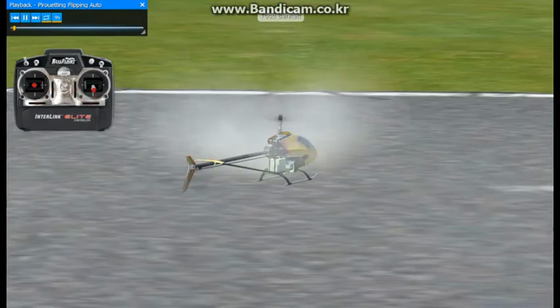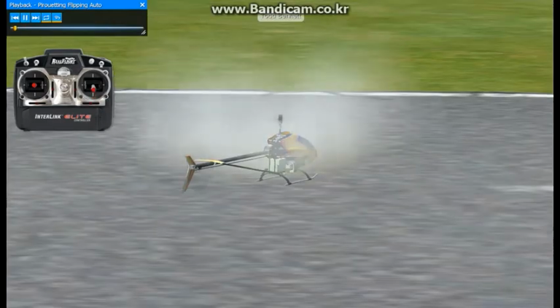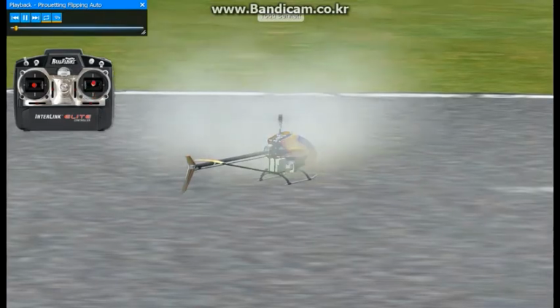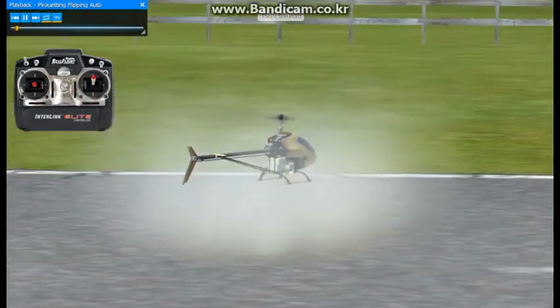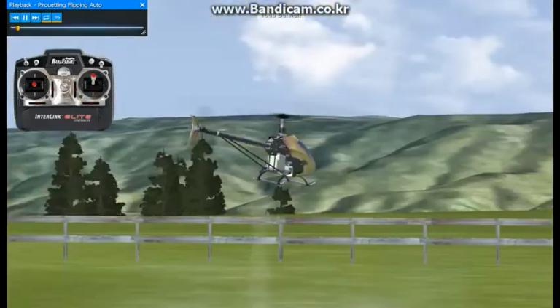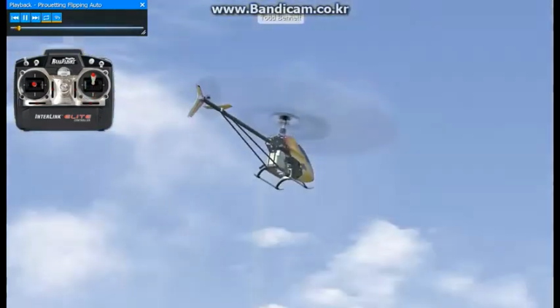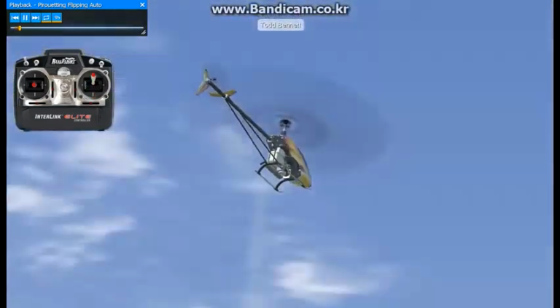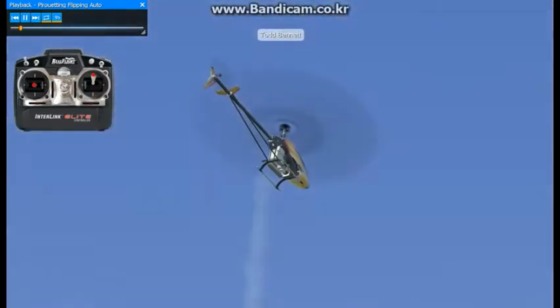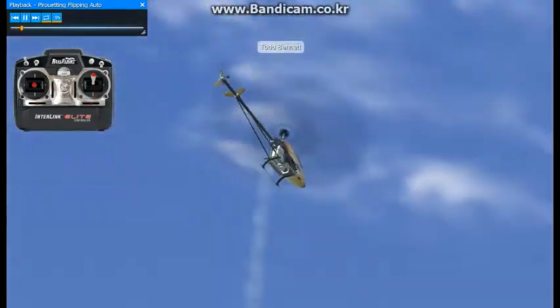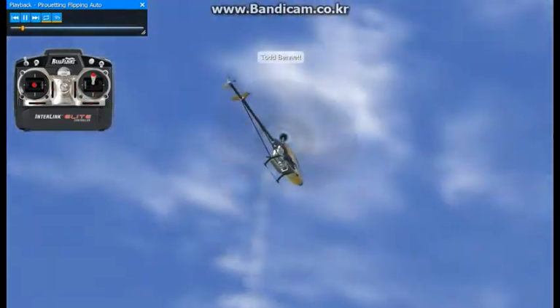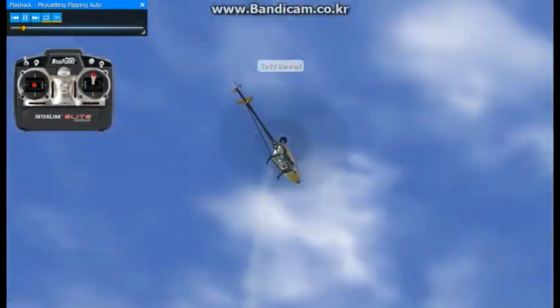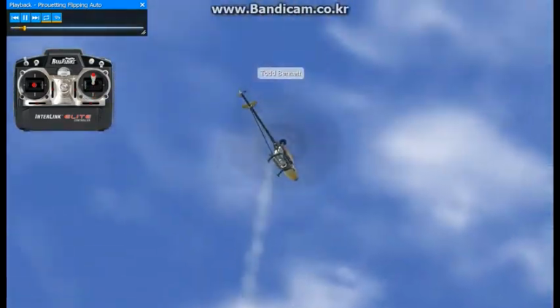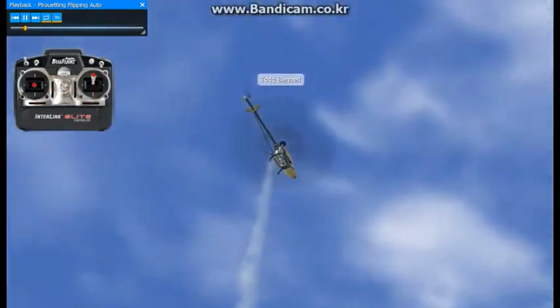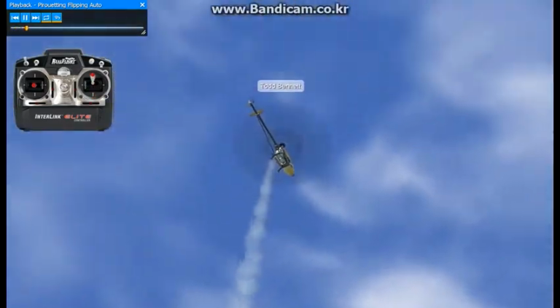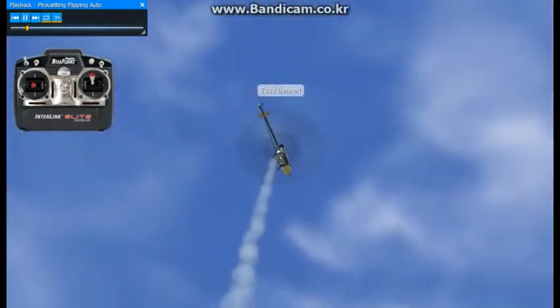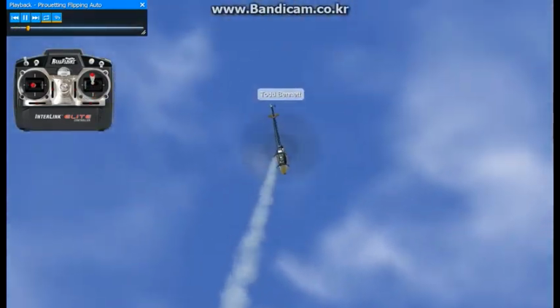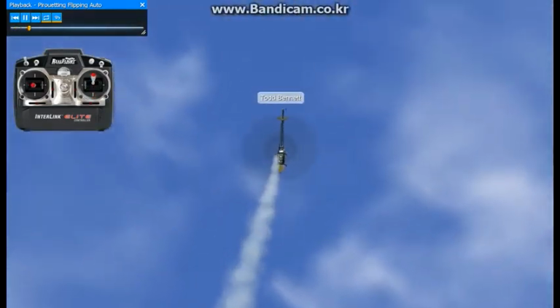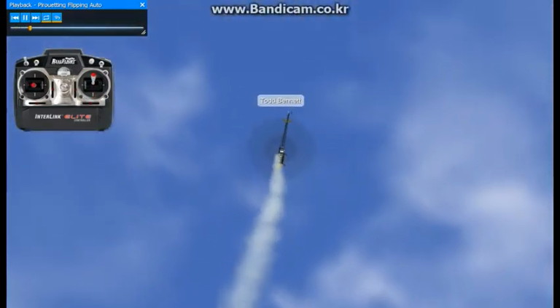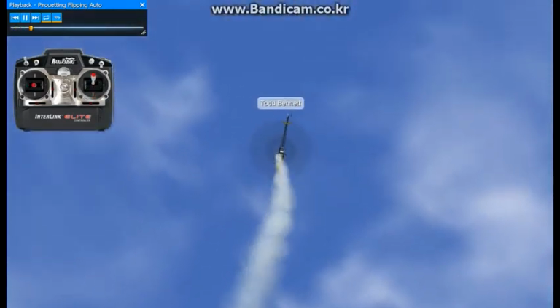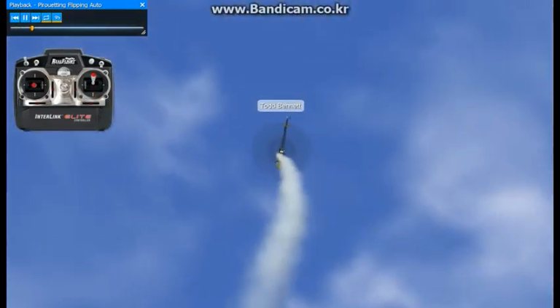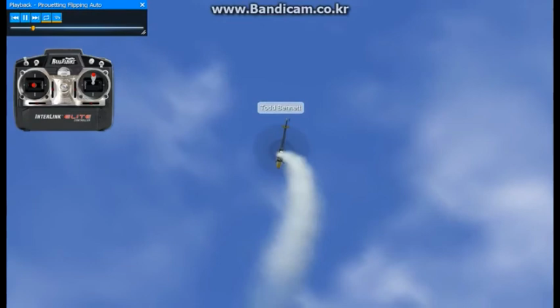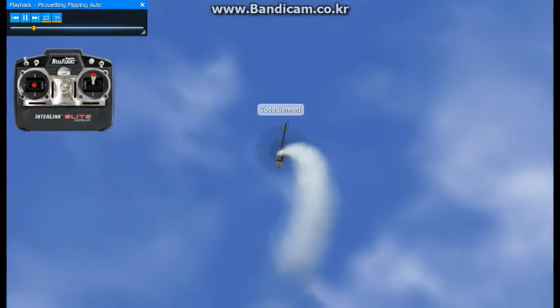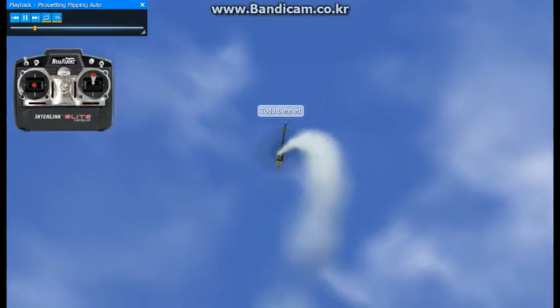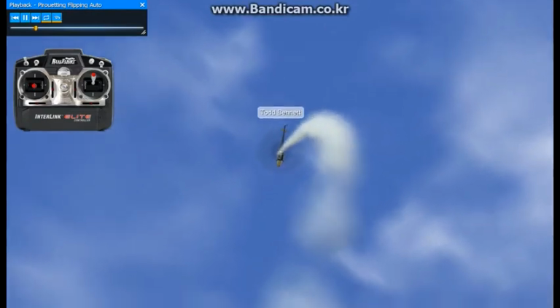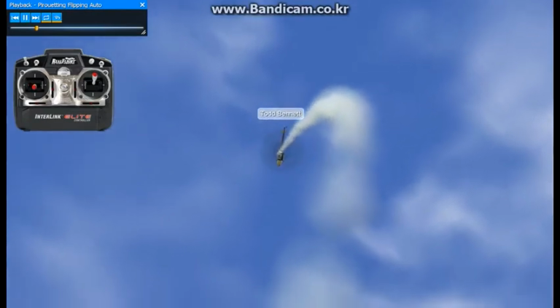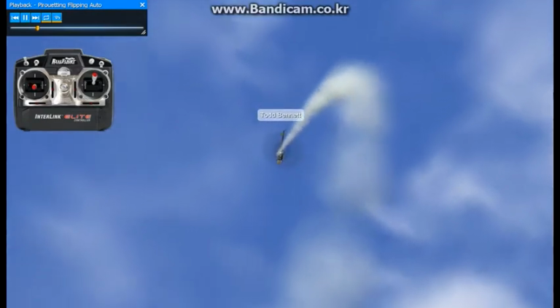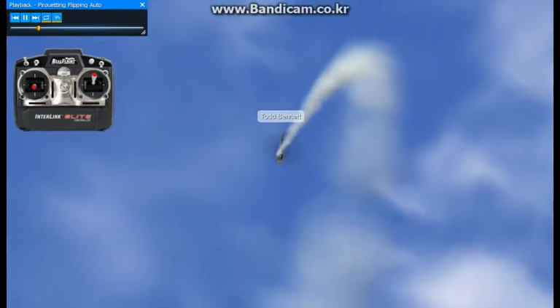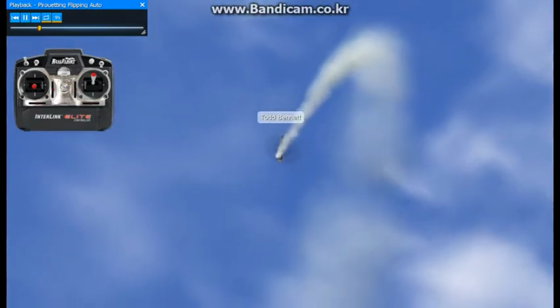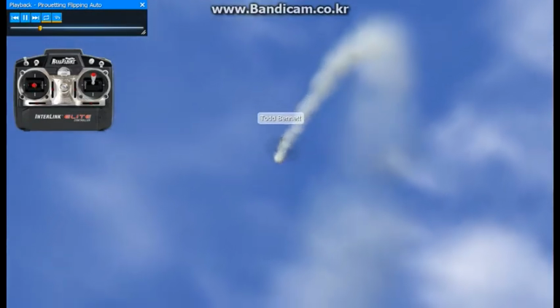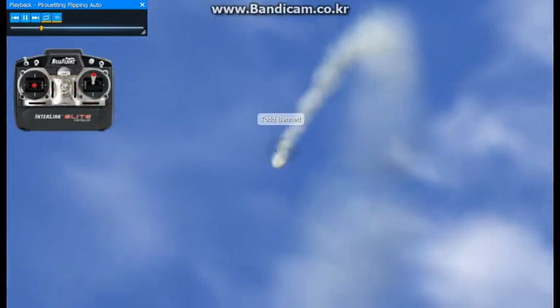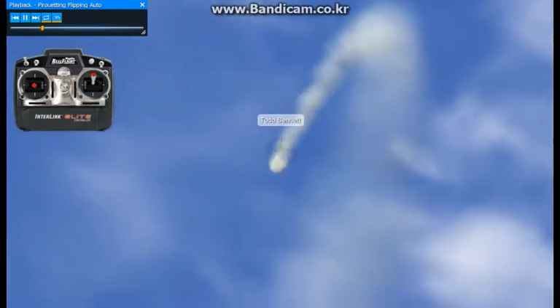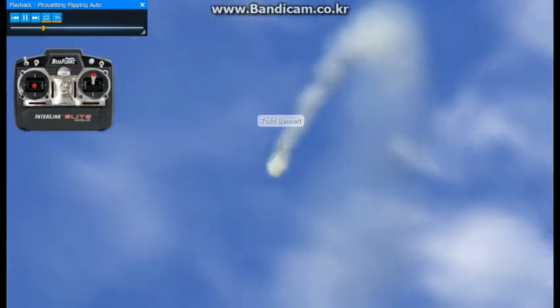This auto rotation is what's known as a pirouetting flipping auto. Keep in mind that collective is reversed on this as well.